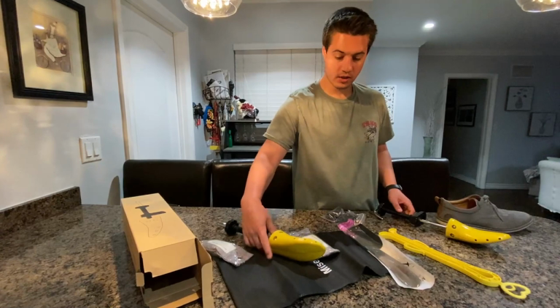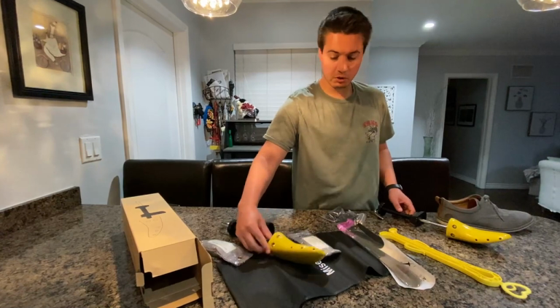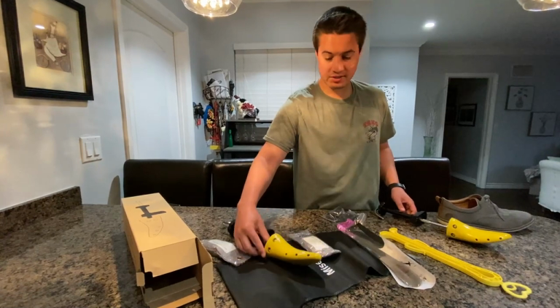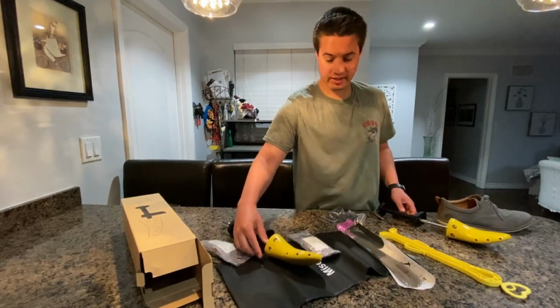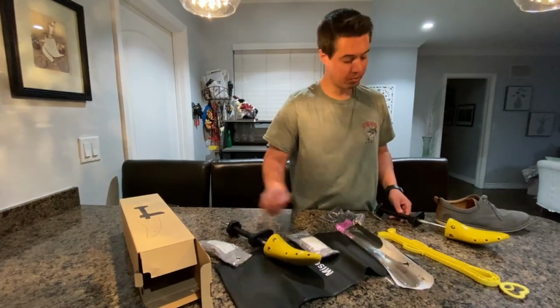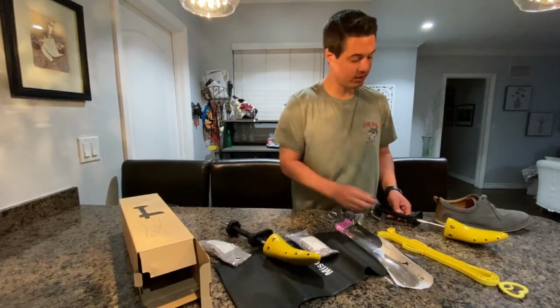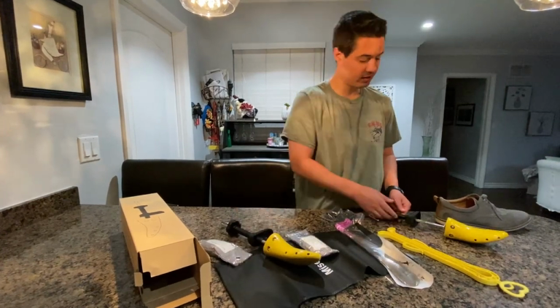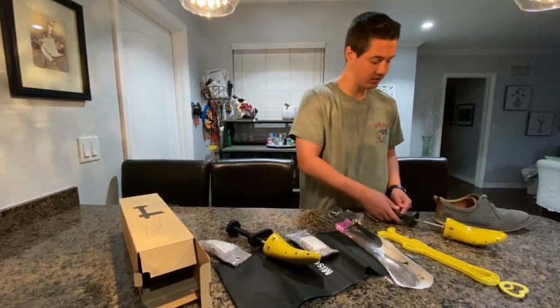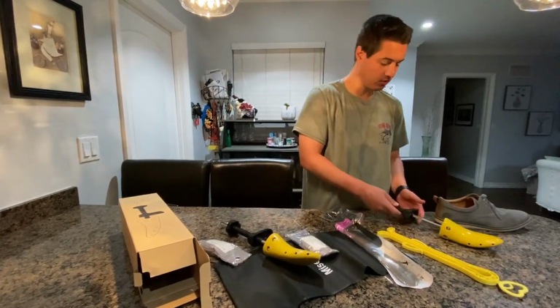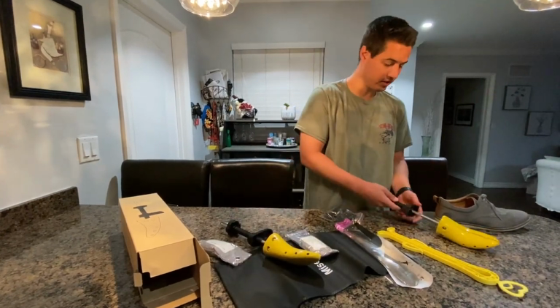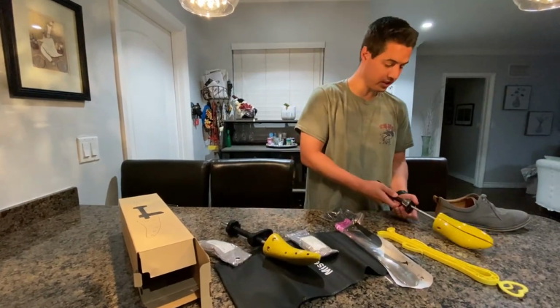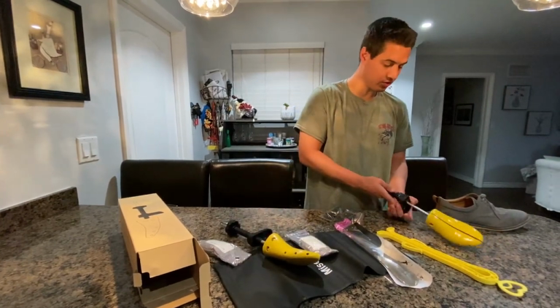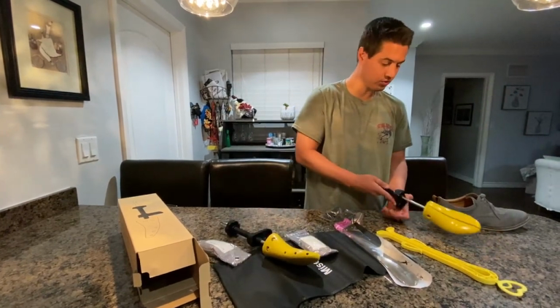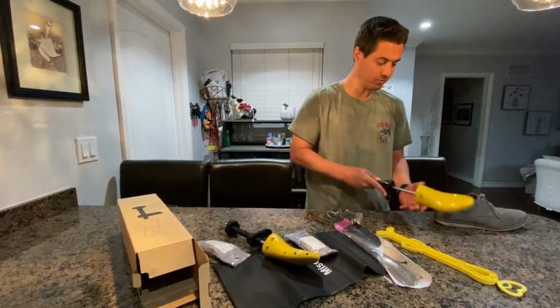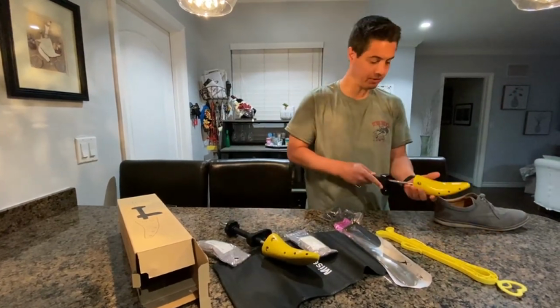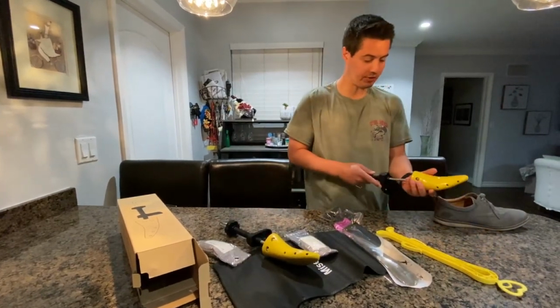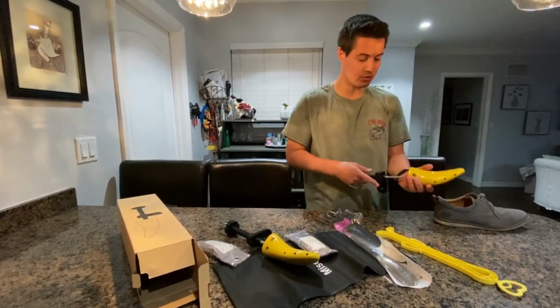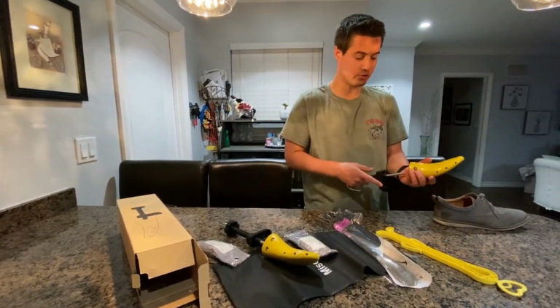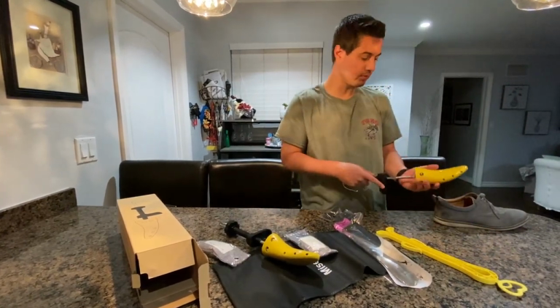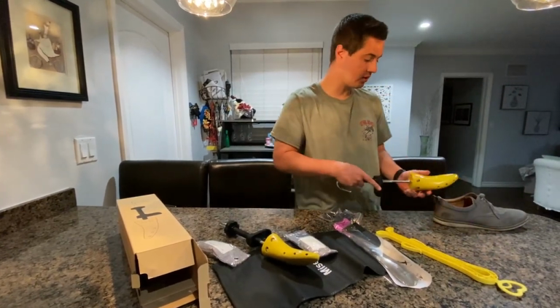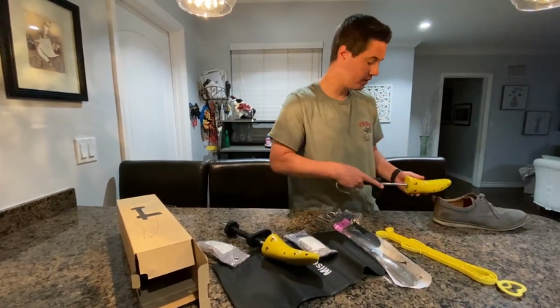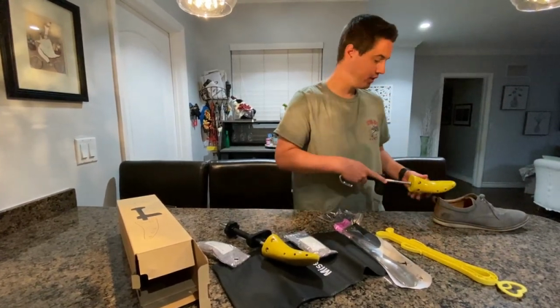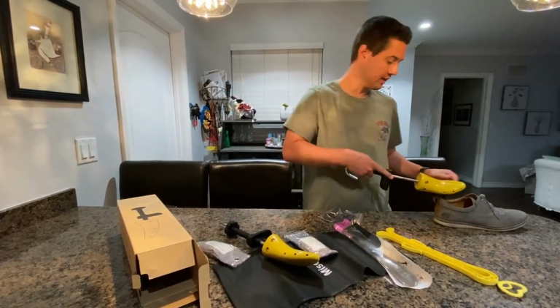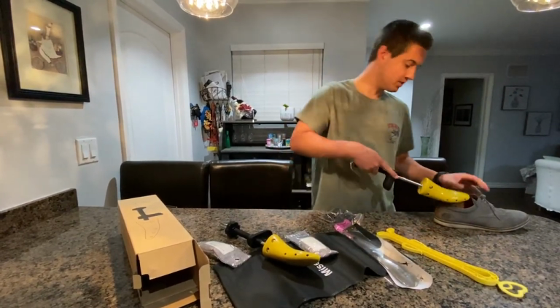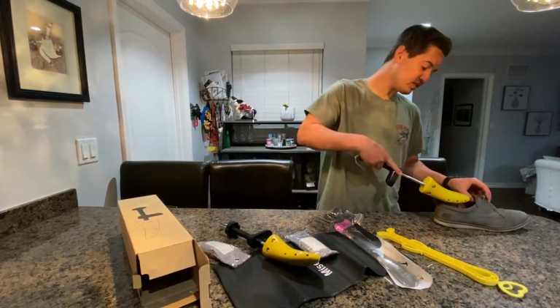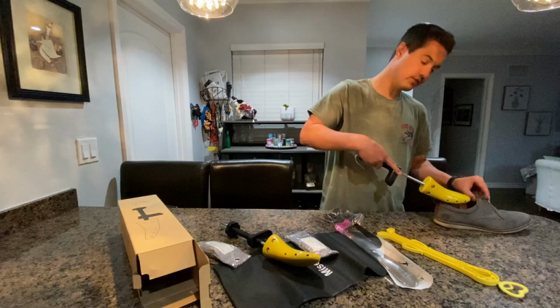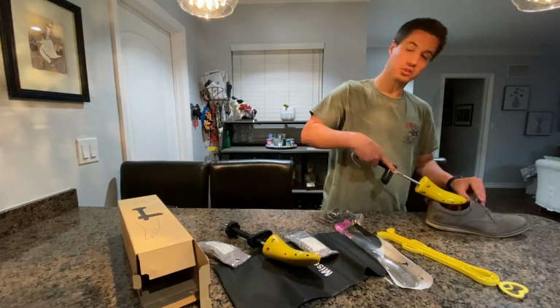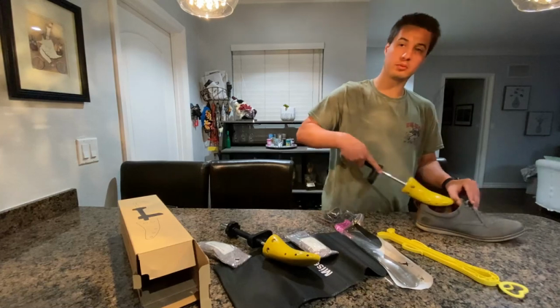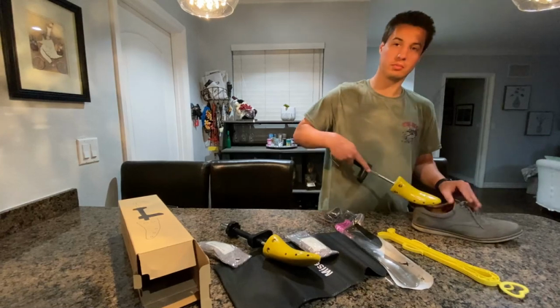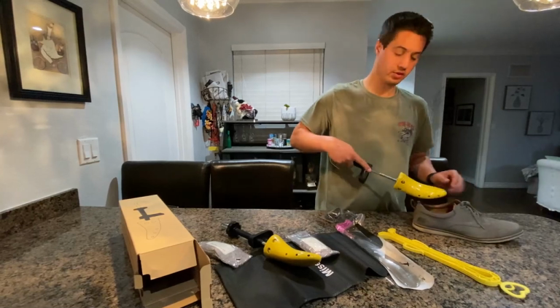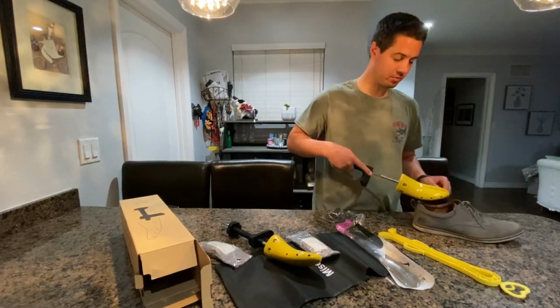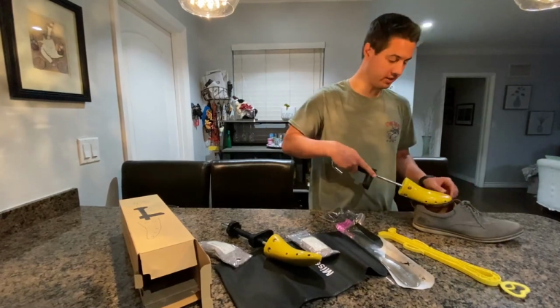What this is going to help with is to adjust your shoes, maybe if they're too small, to just give you a little bit more space.